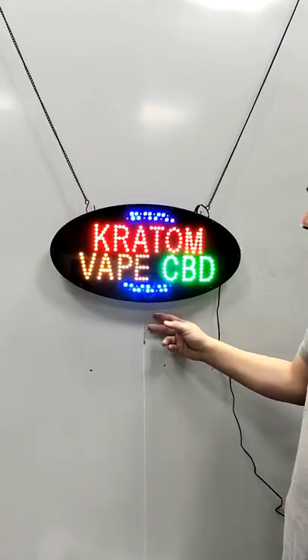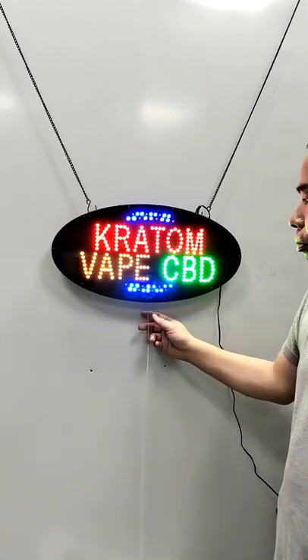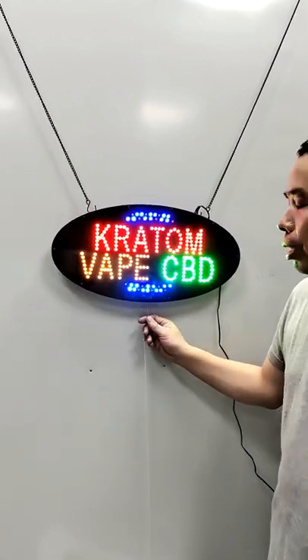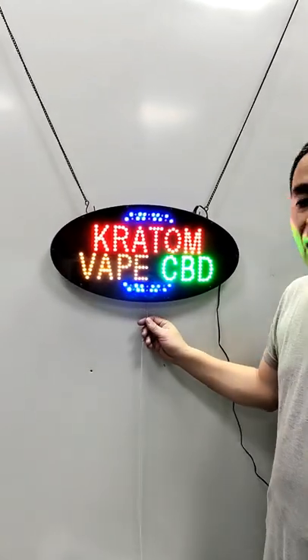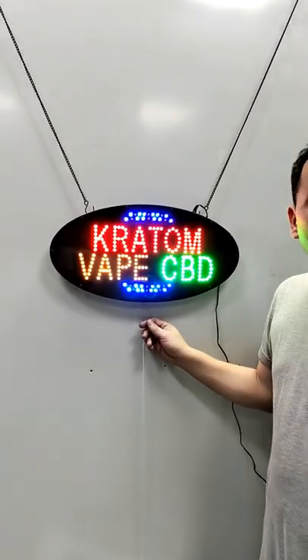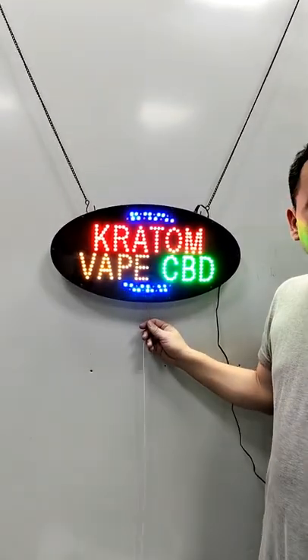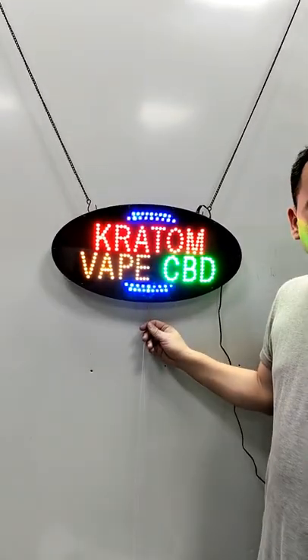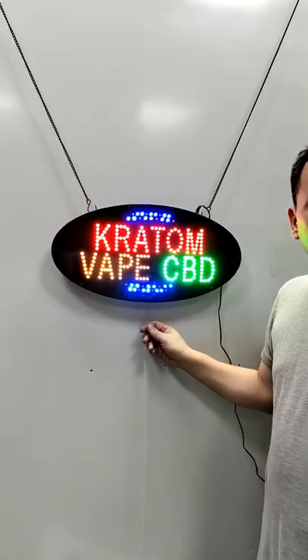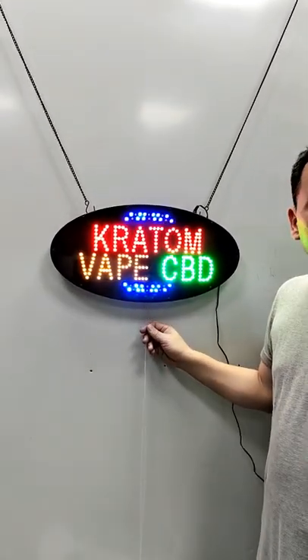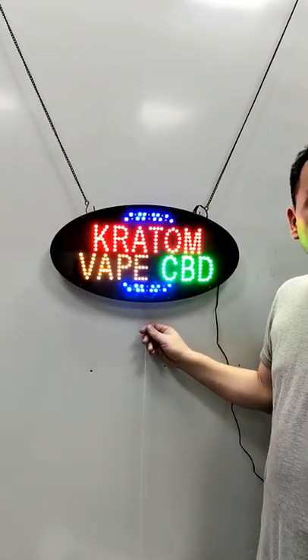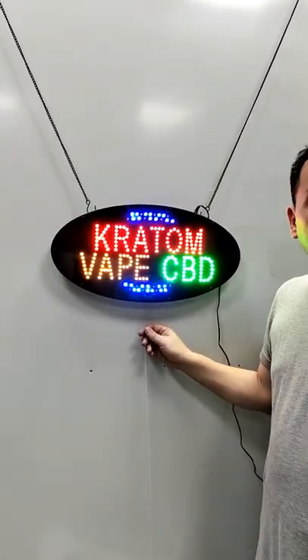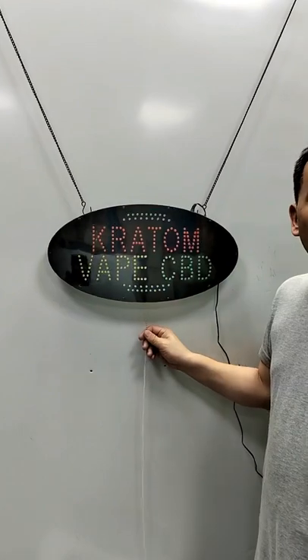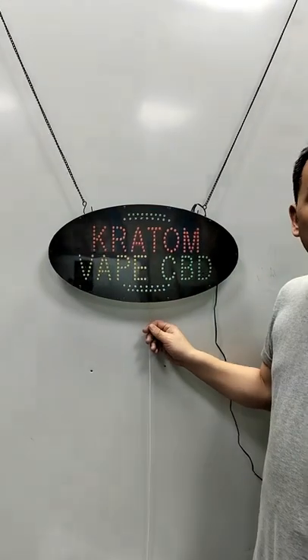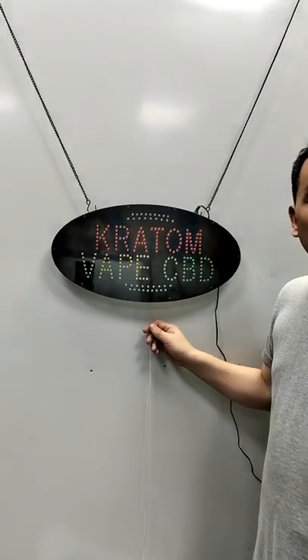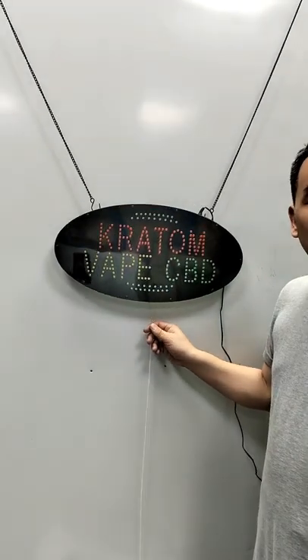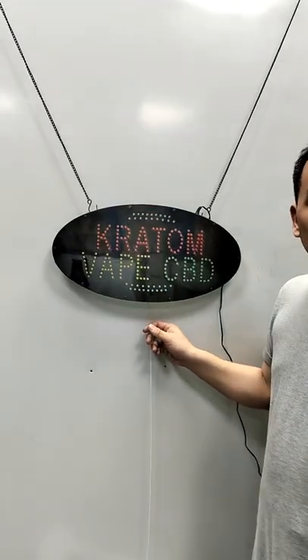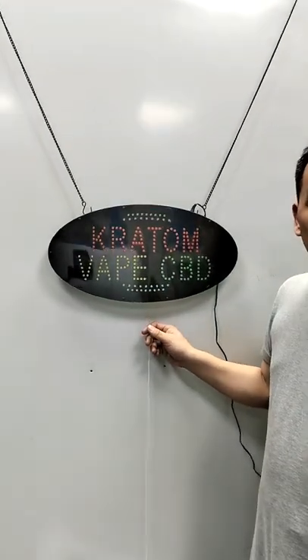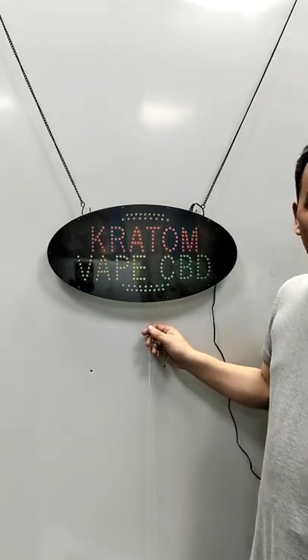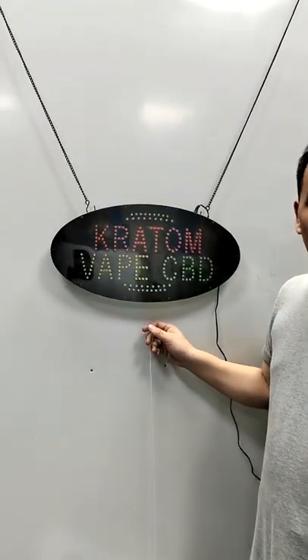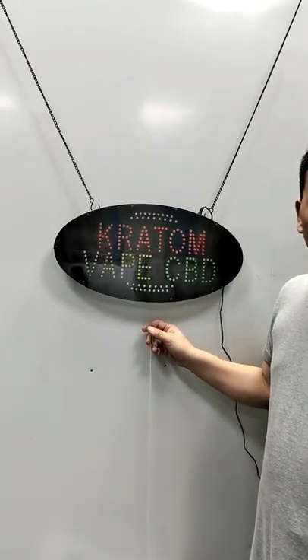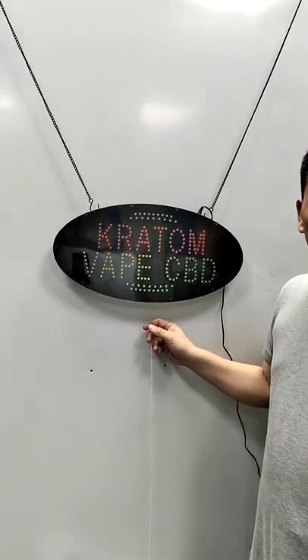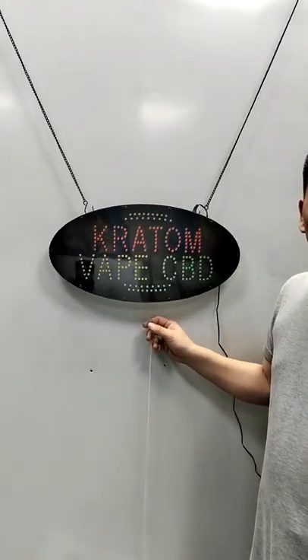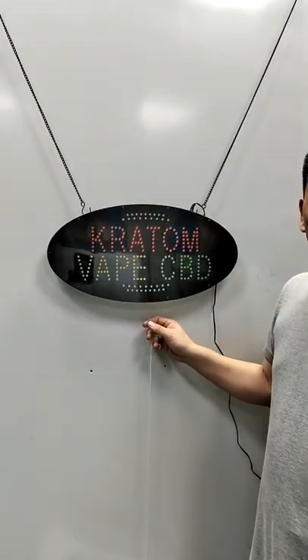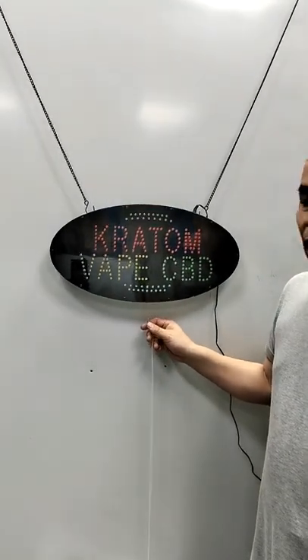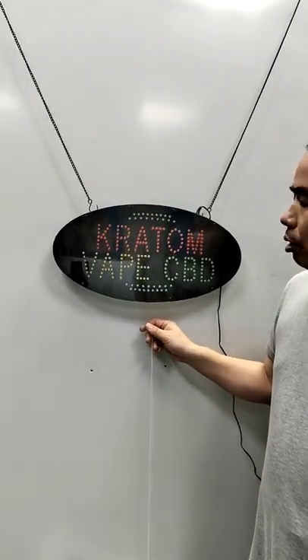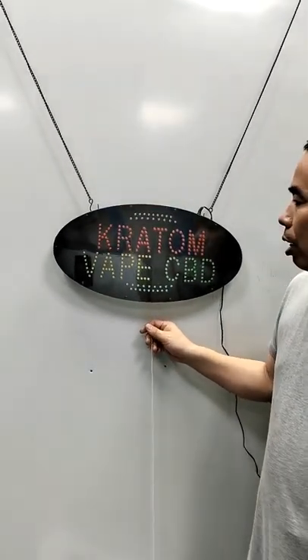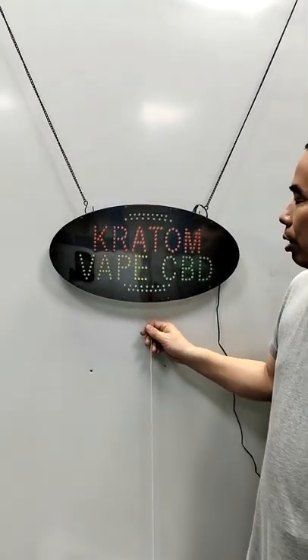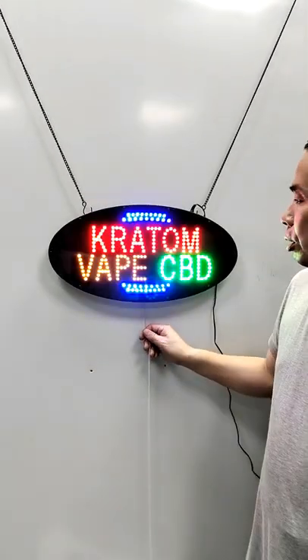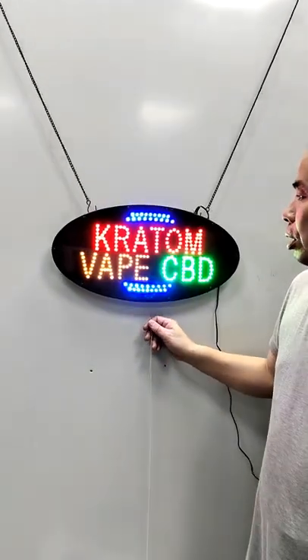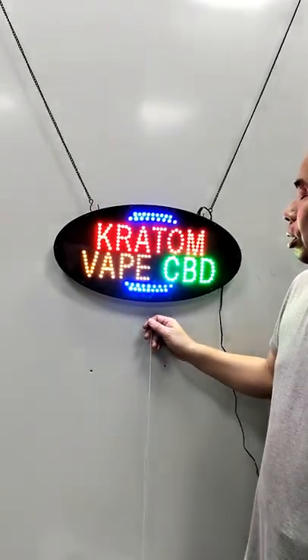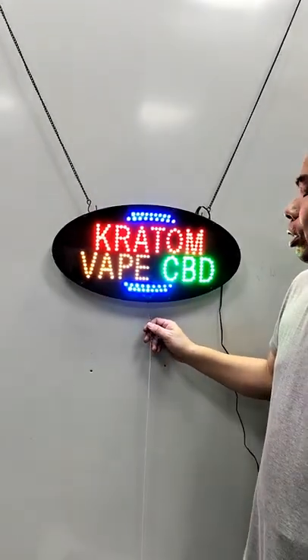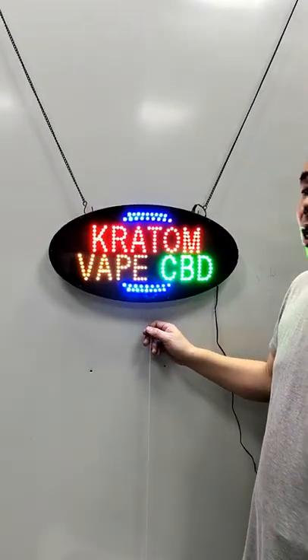Hedley has been making LED products since 2006.